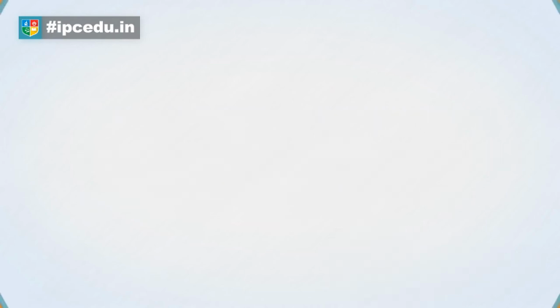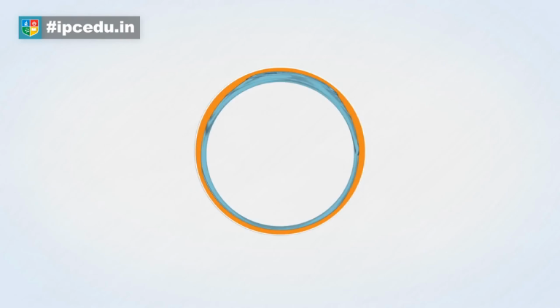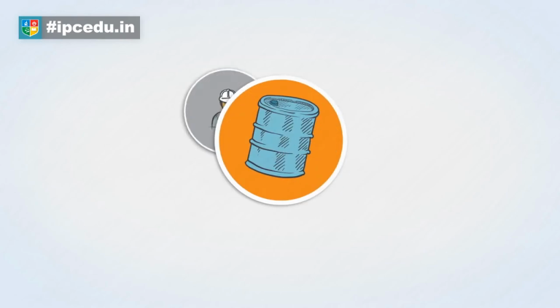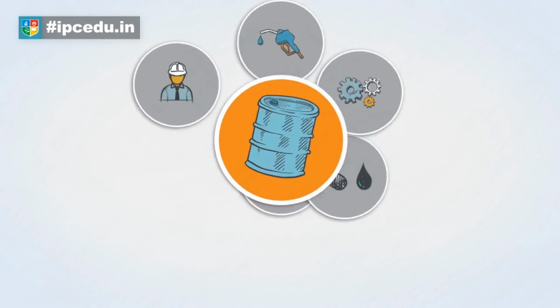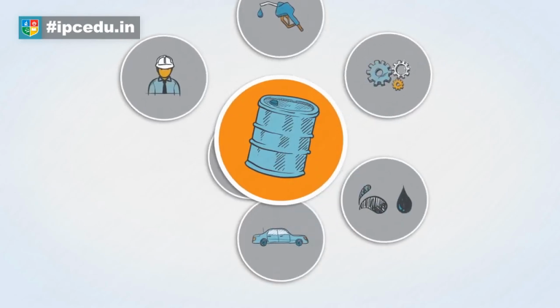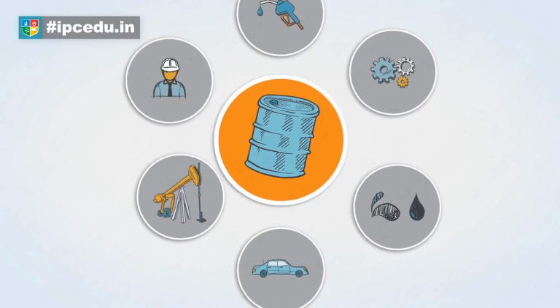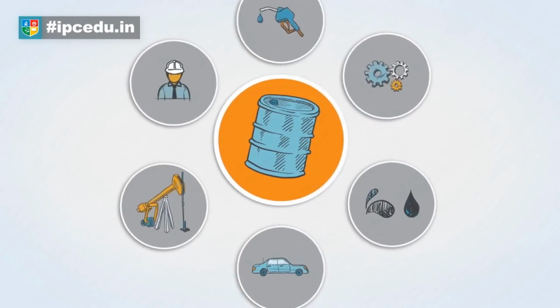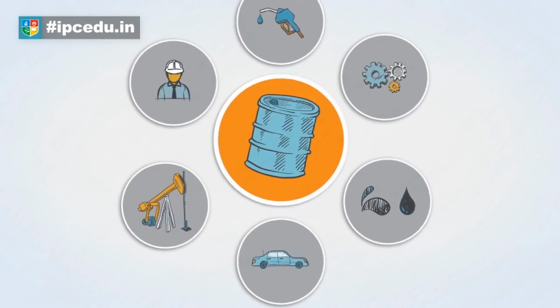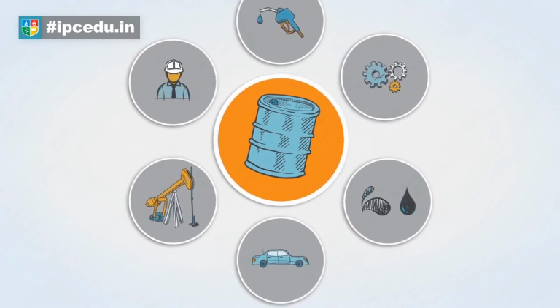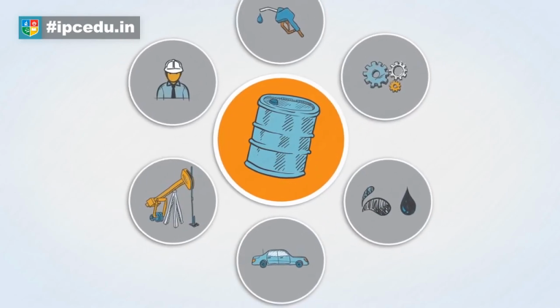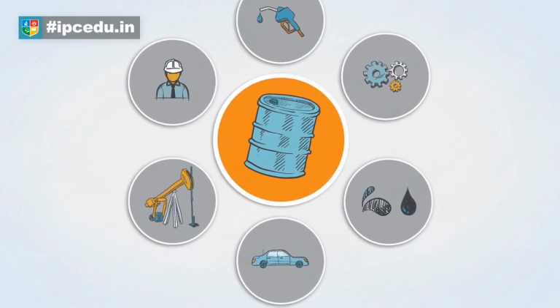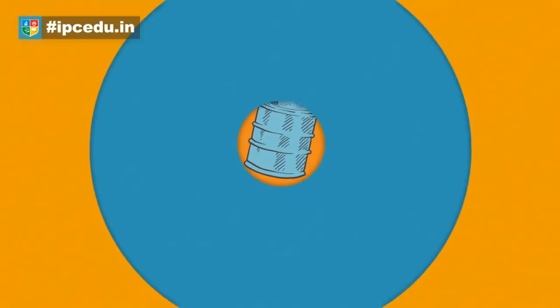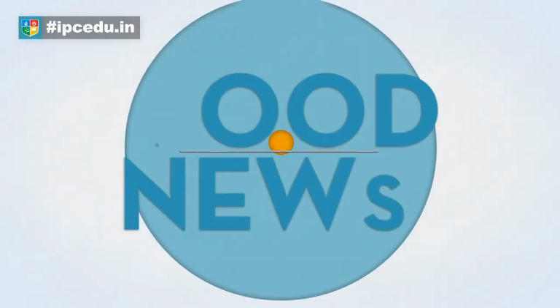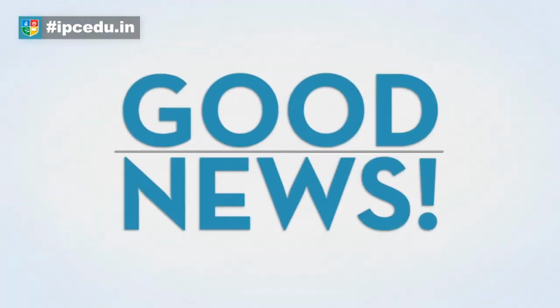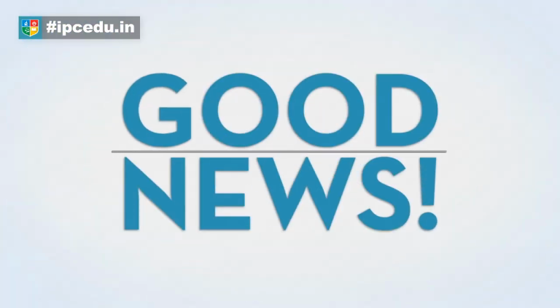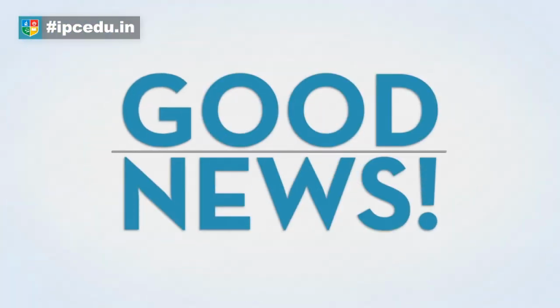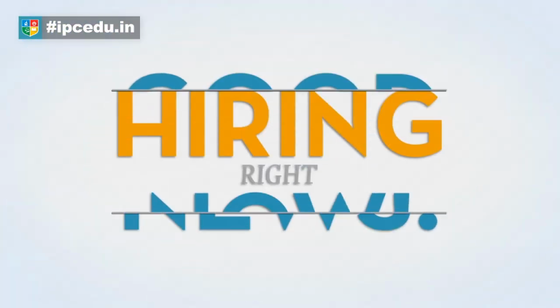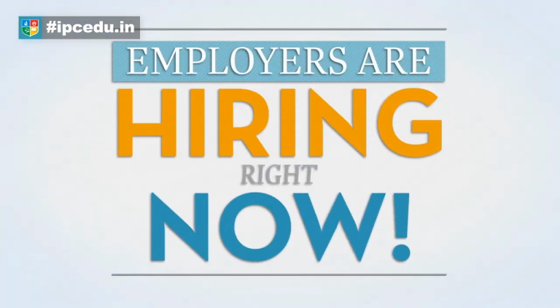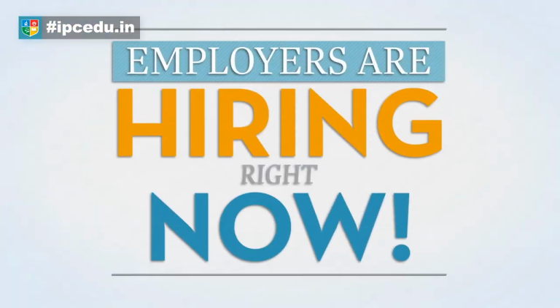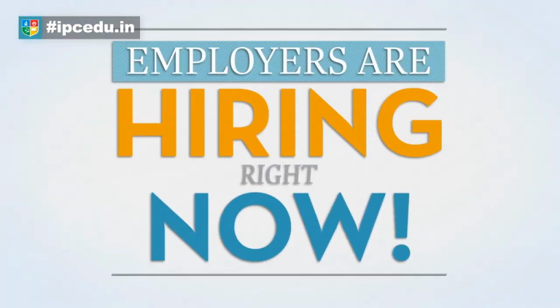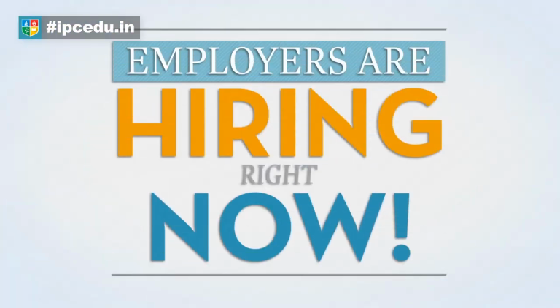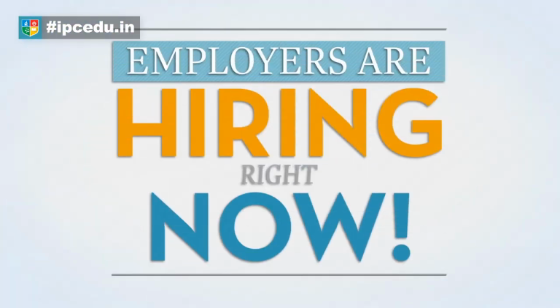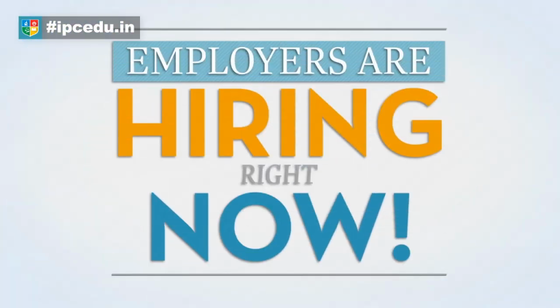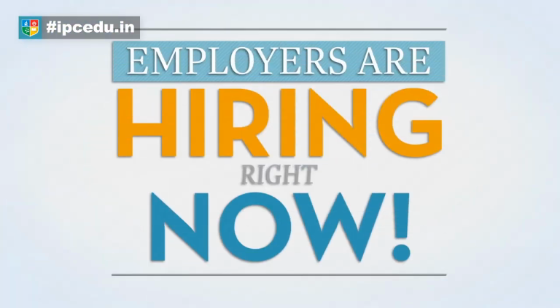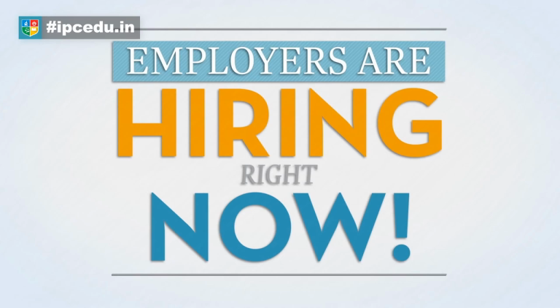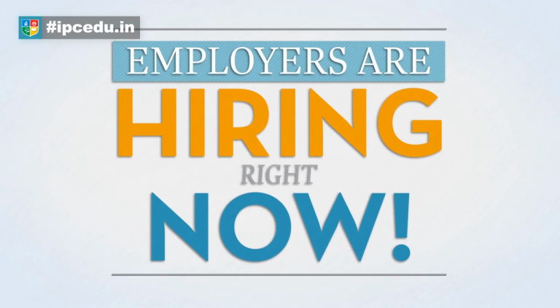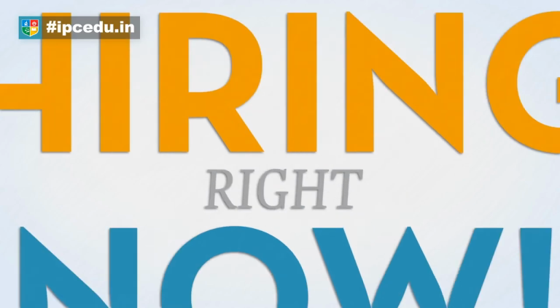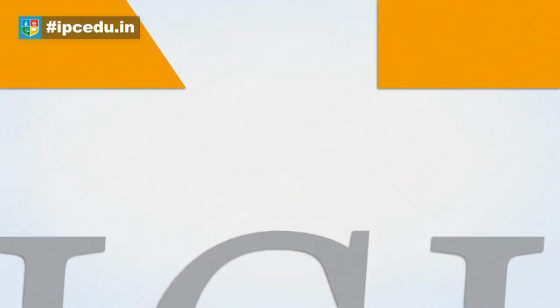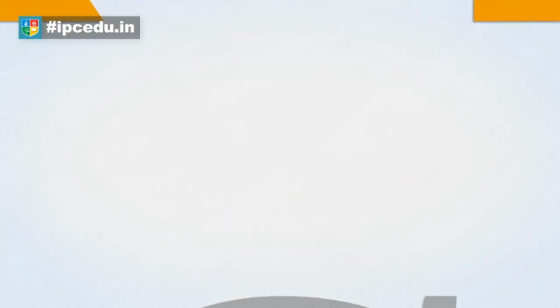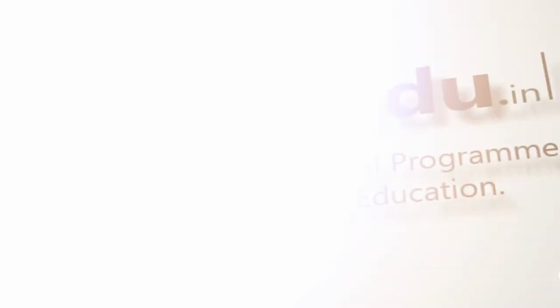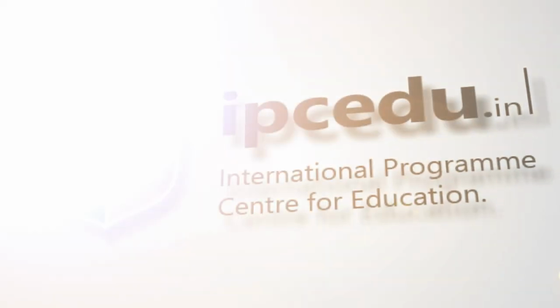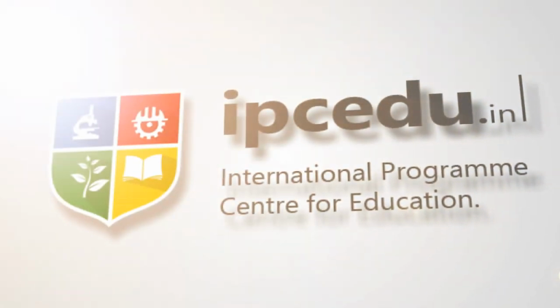If the role of petroleum engineer sounds like a fit for you, there's good news. Employers are hiring right now.